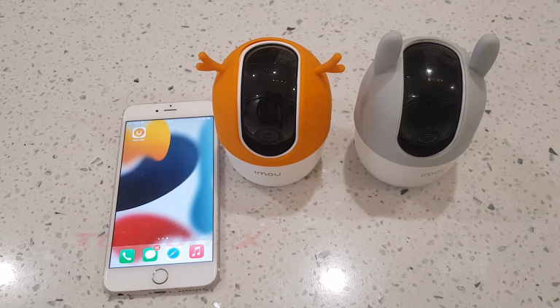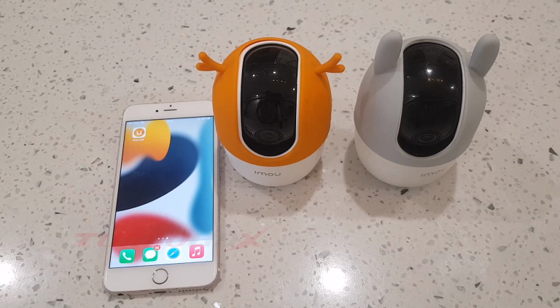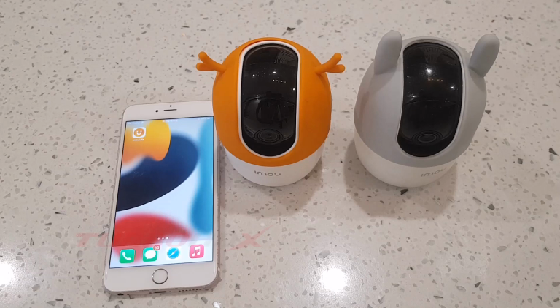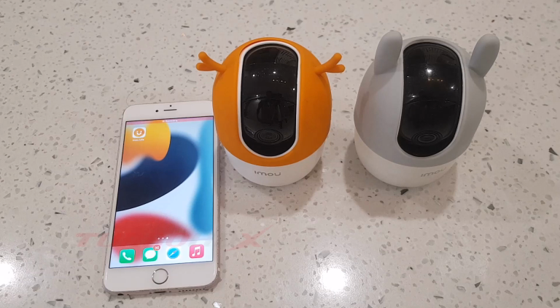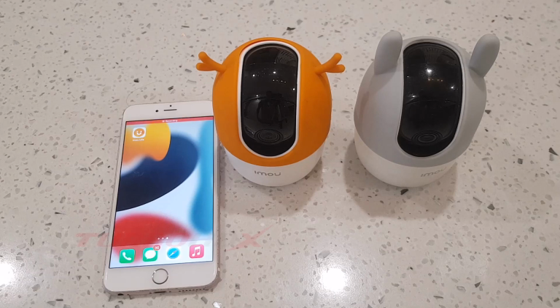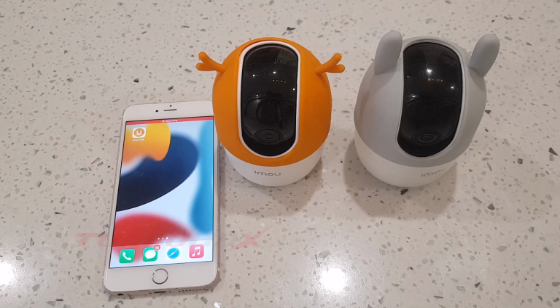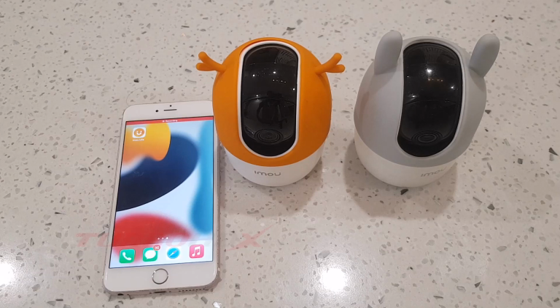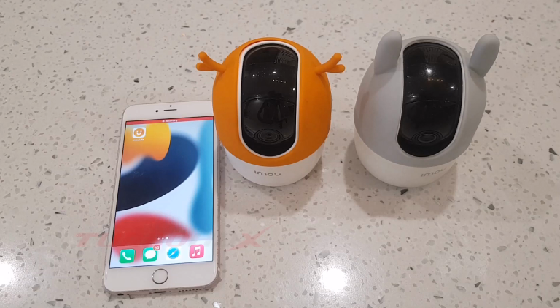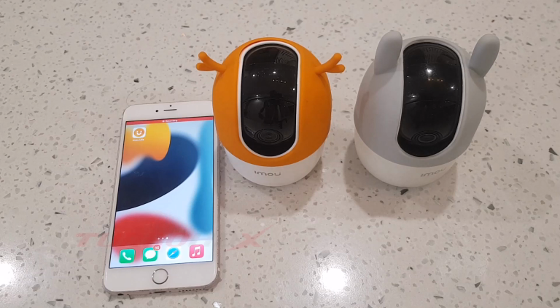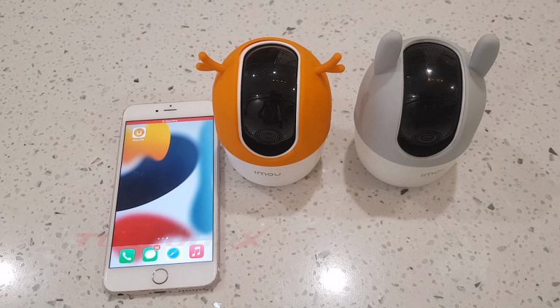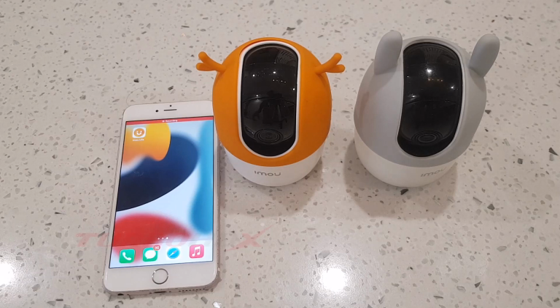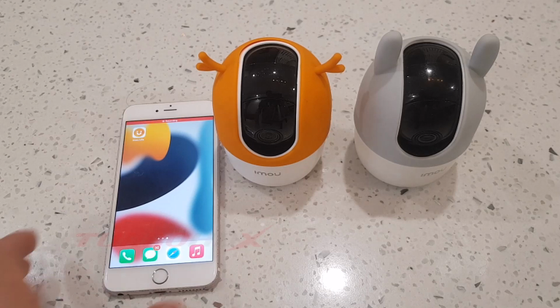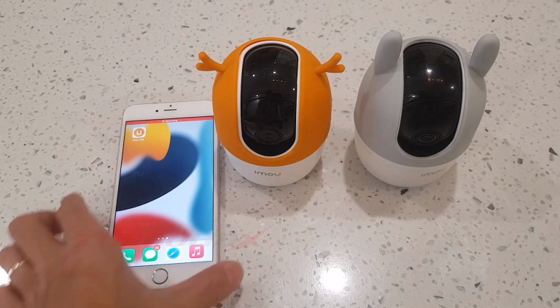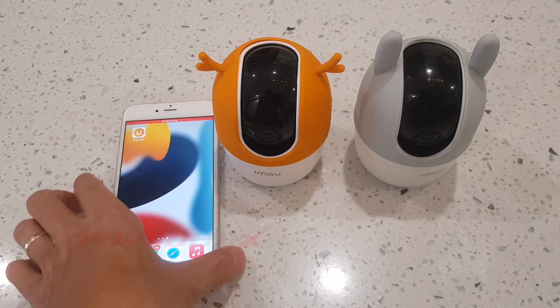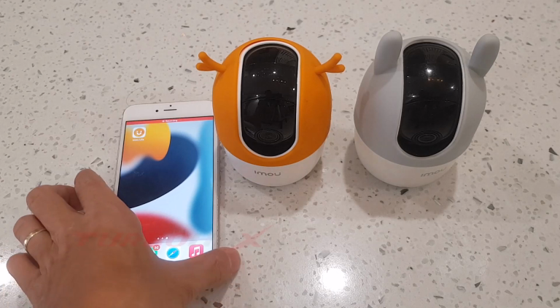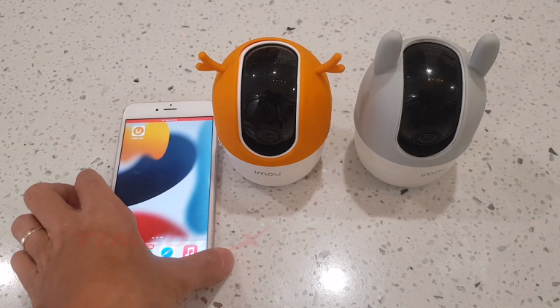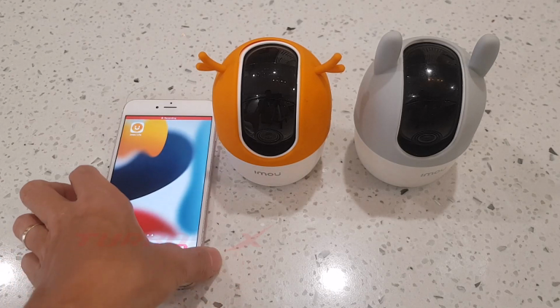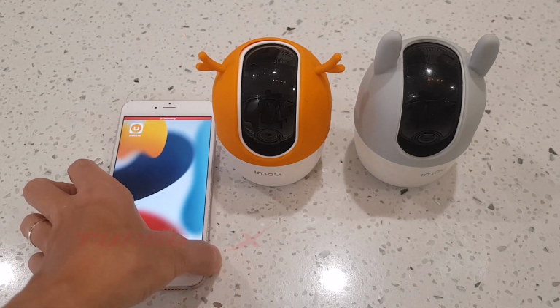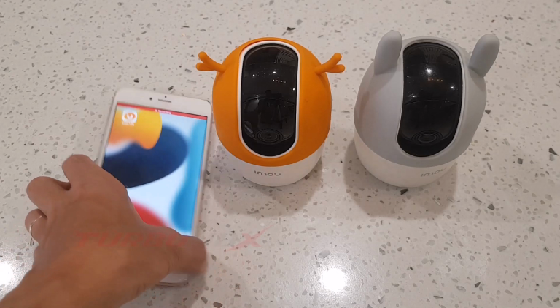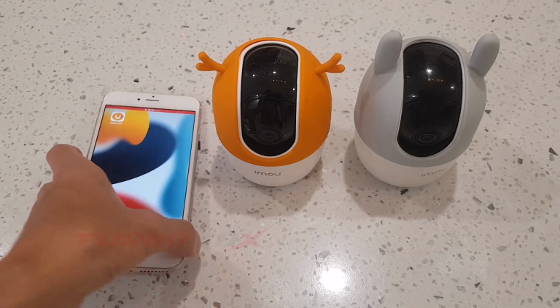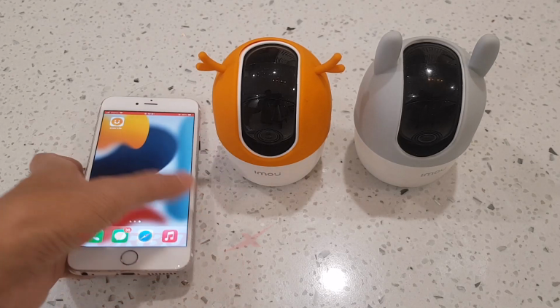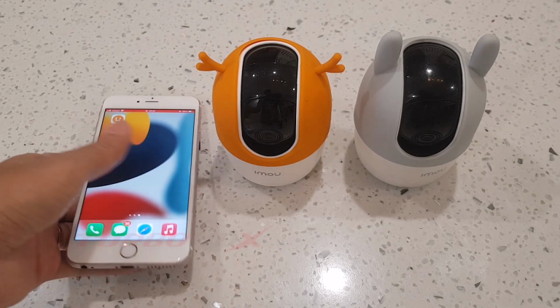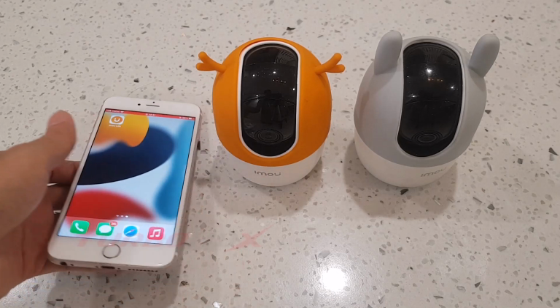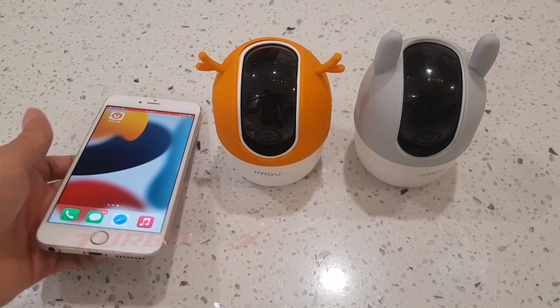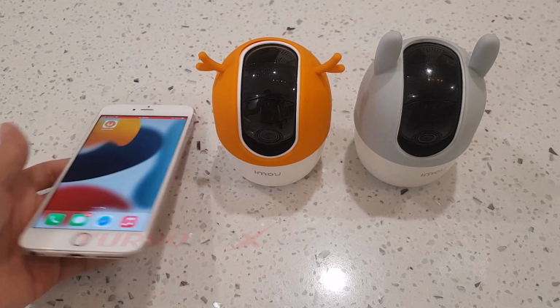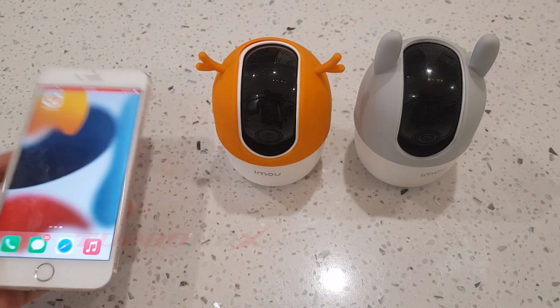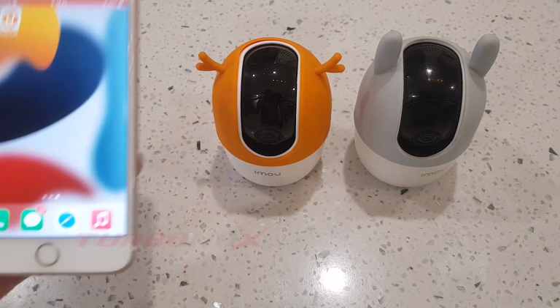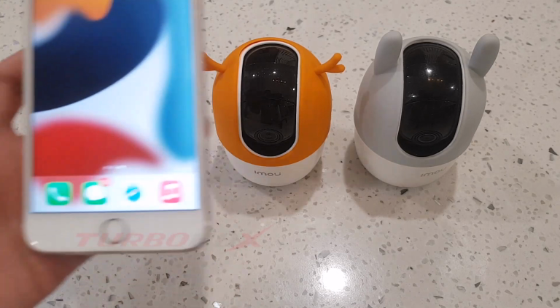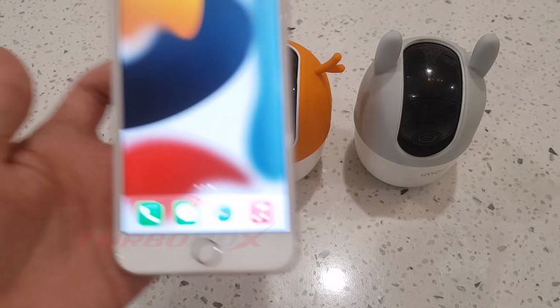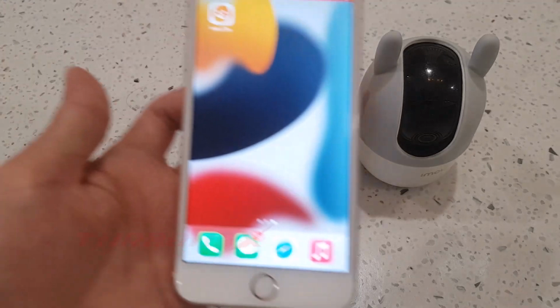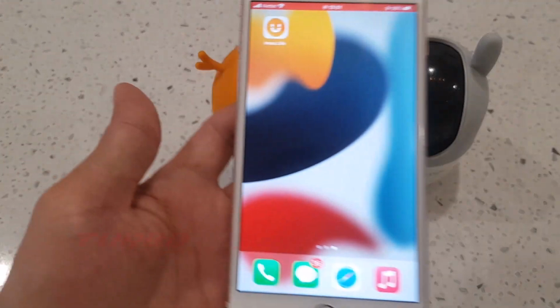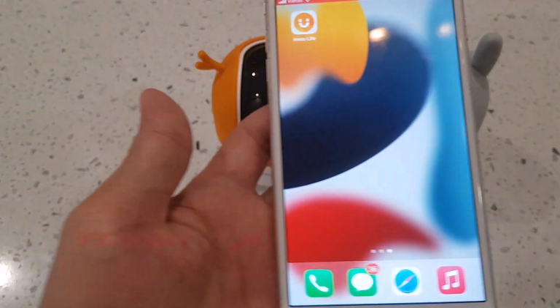Hello dear my friend. Welcome back. In this video I will guide you how to unbind the IMOU camera.